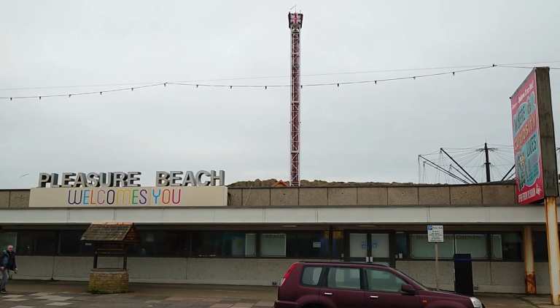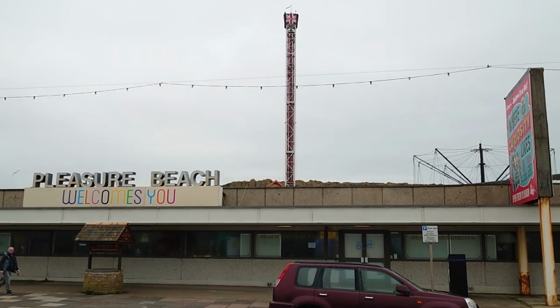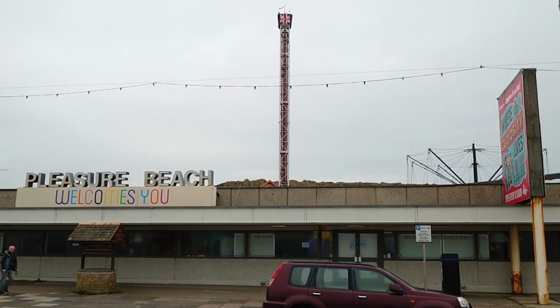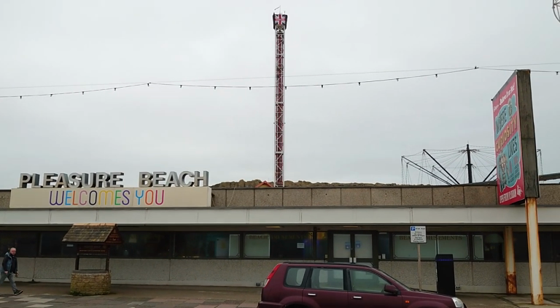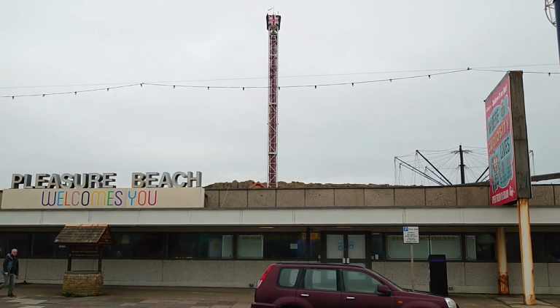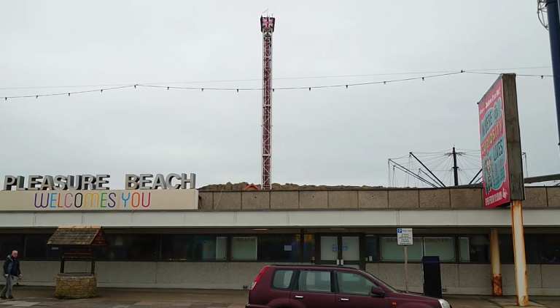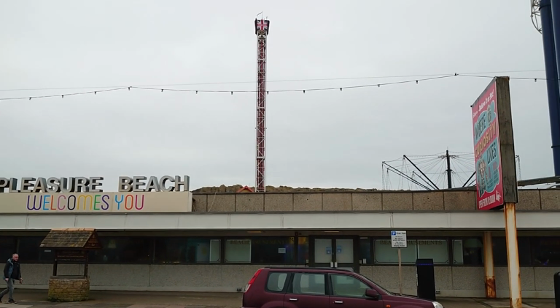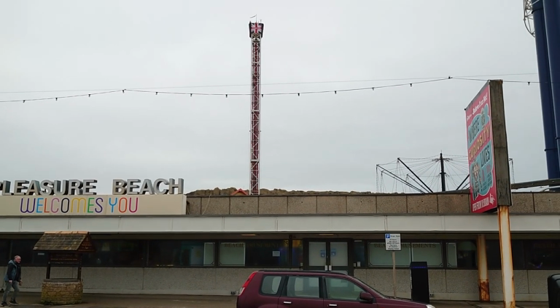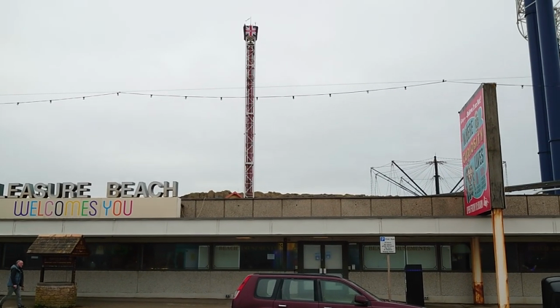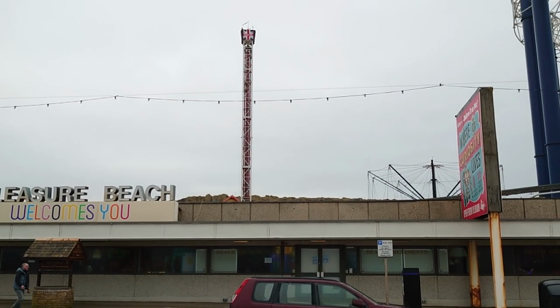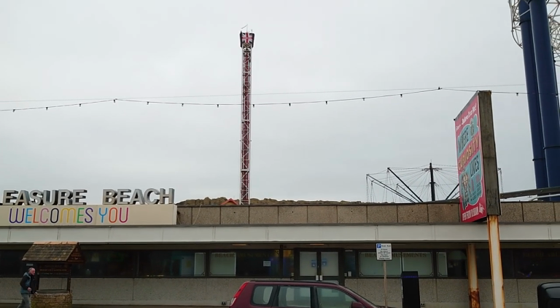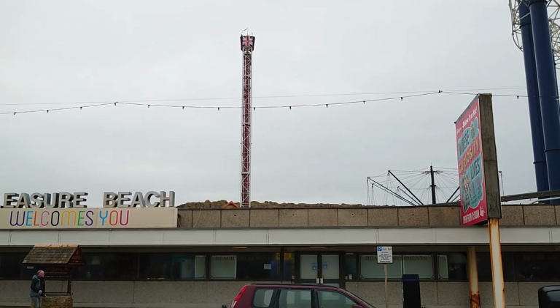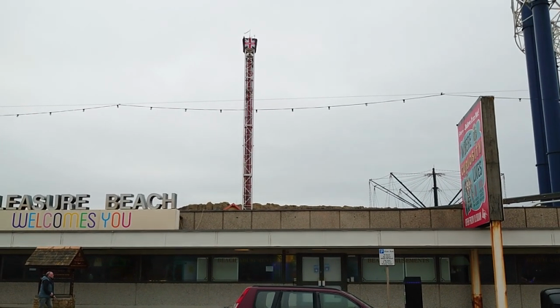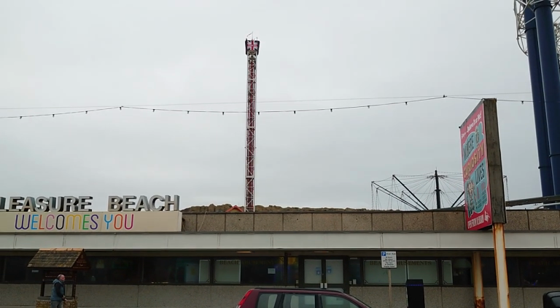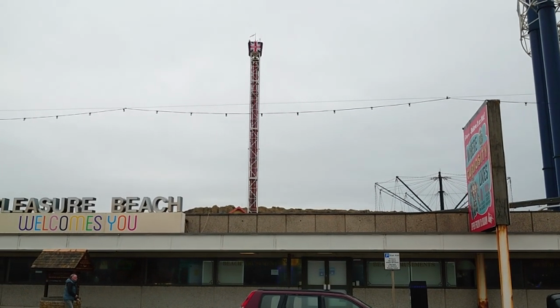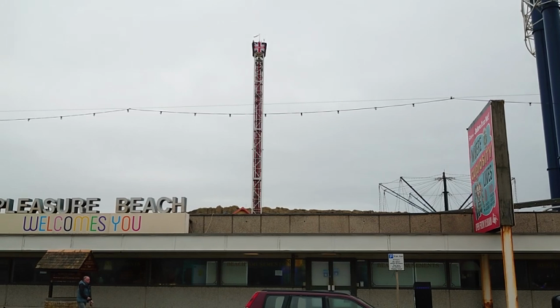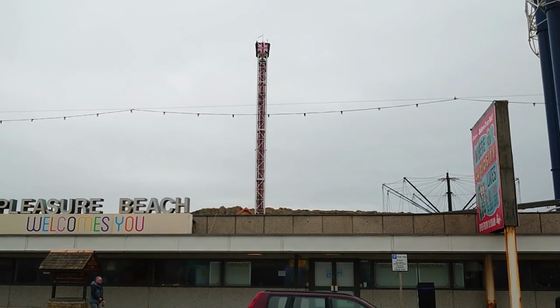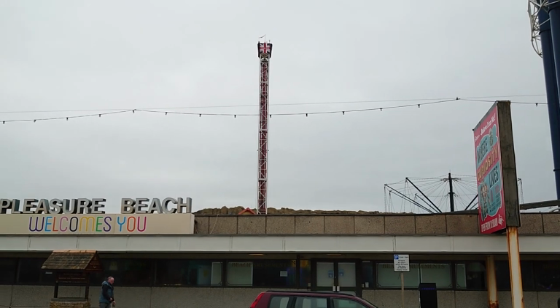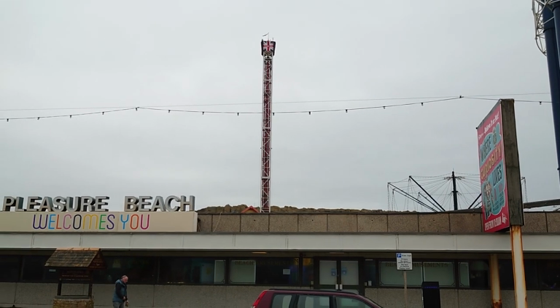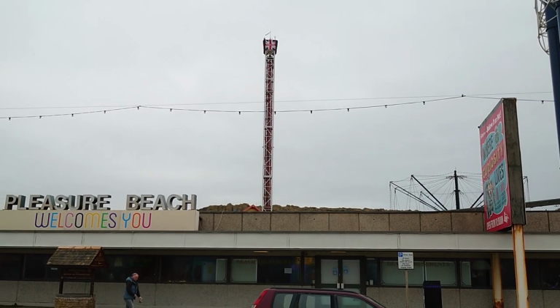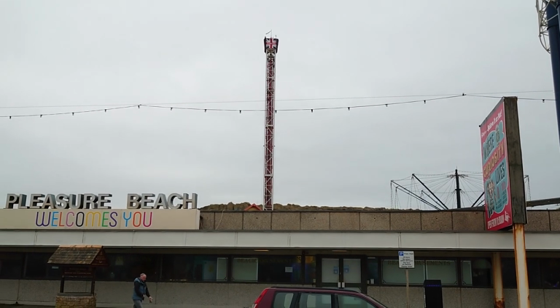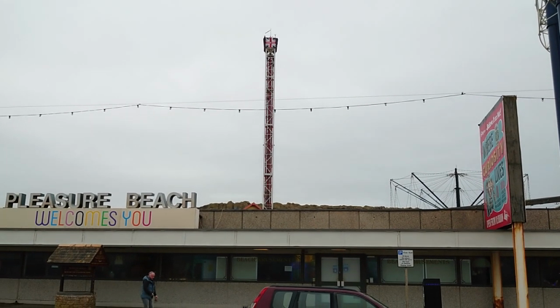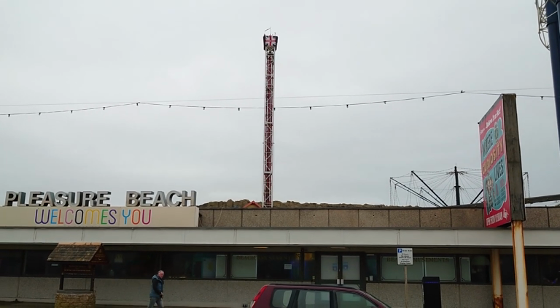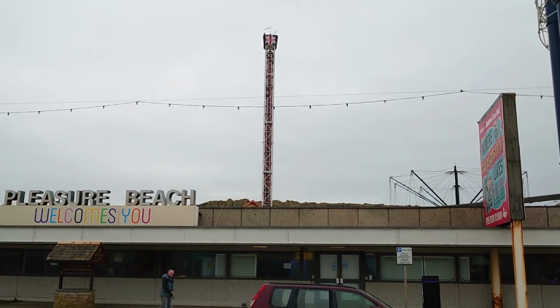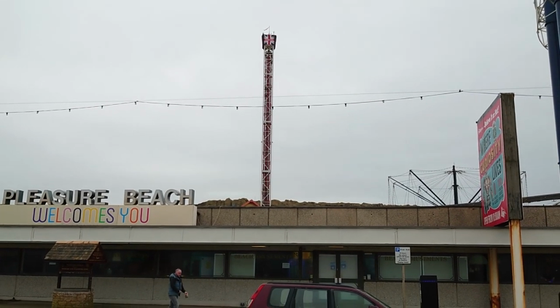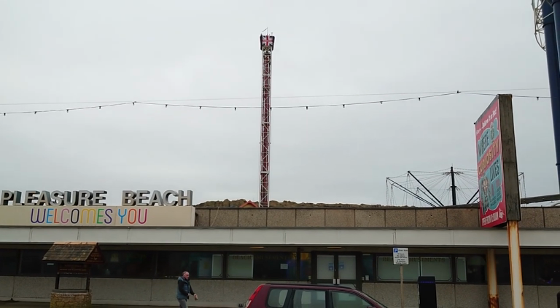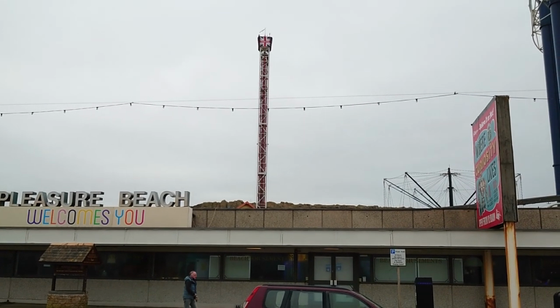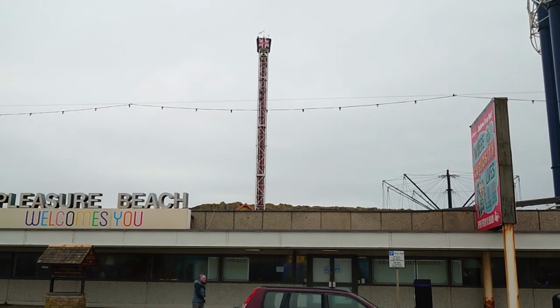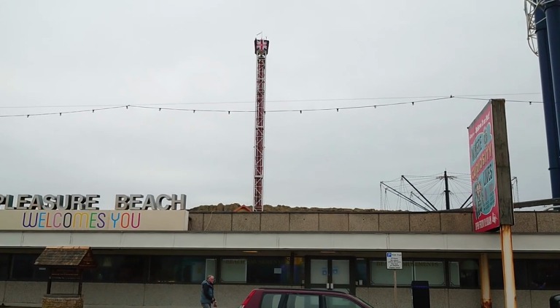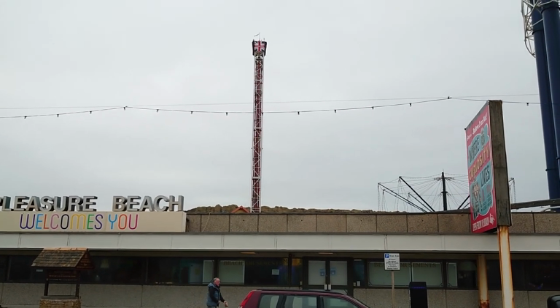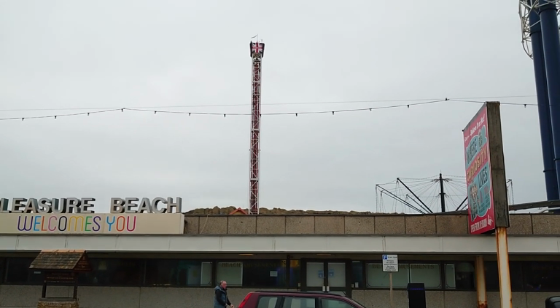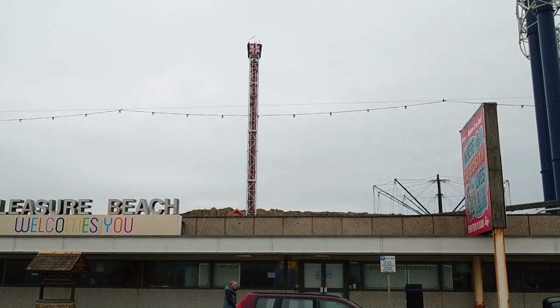Here we are at Pleasure Beach, and they are testing the equipment as you can hear from the compressed air.